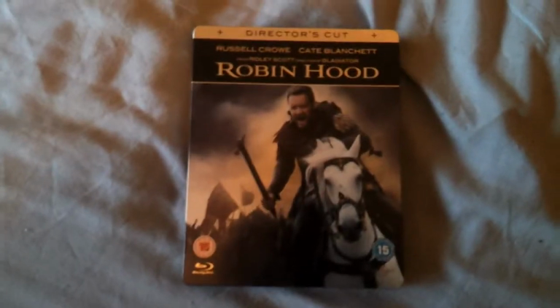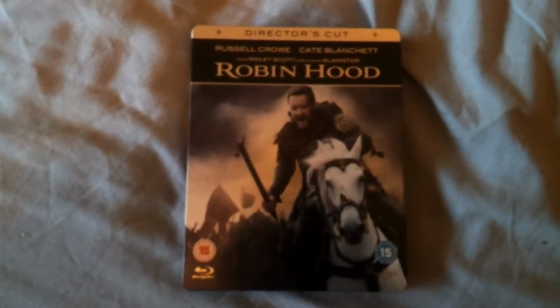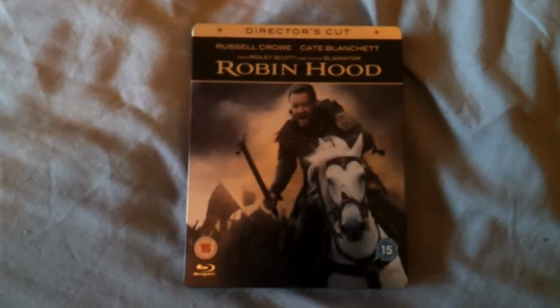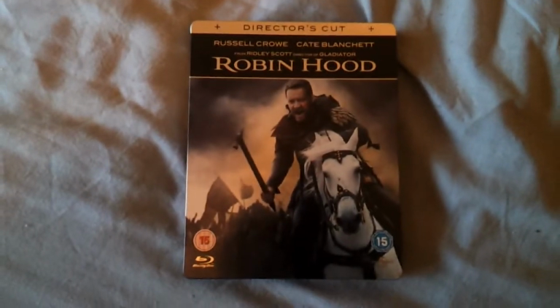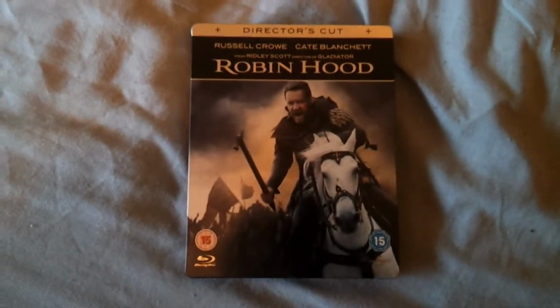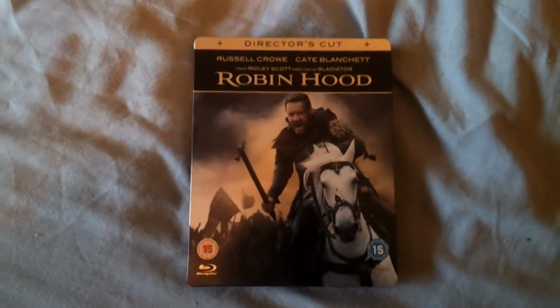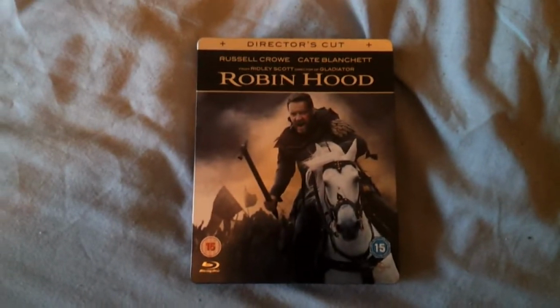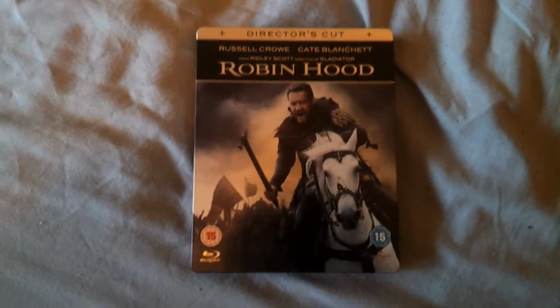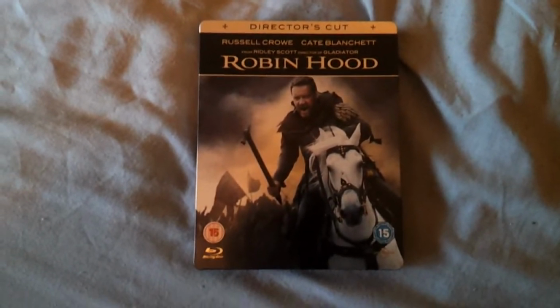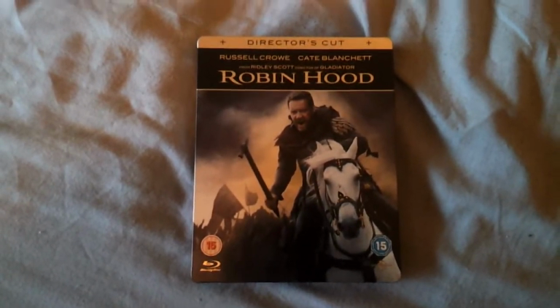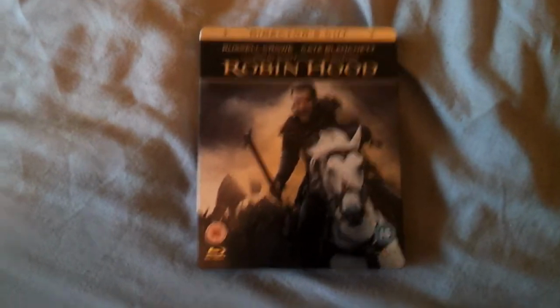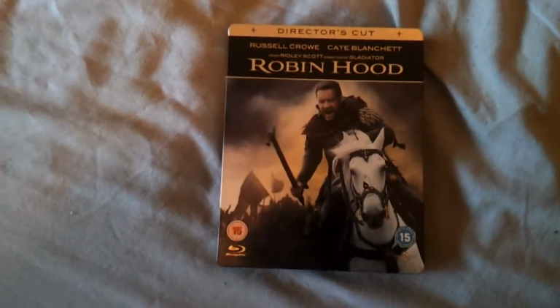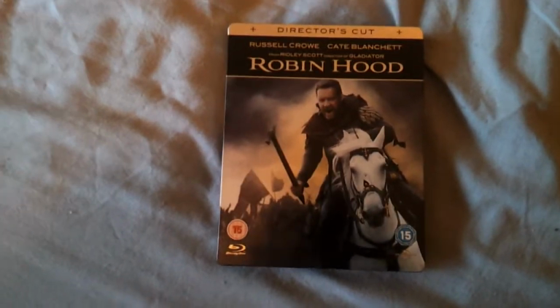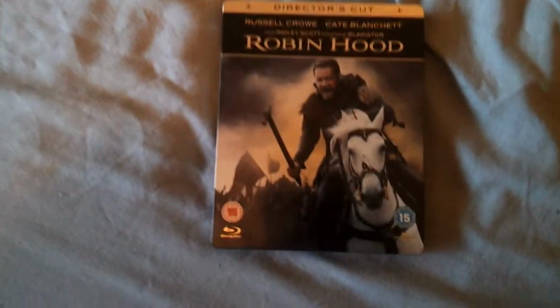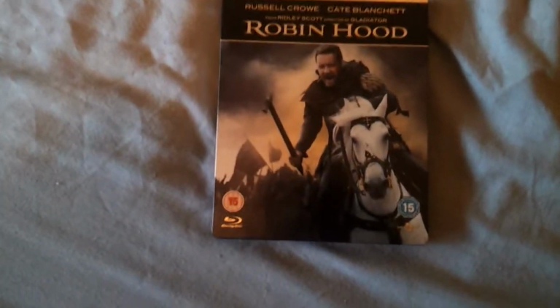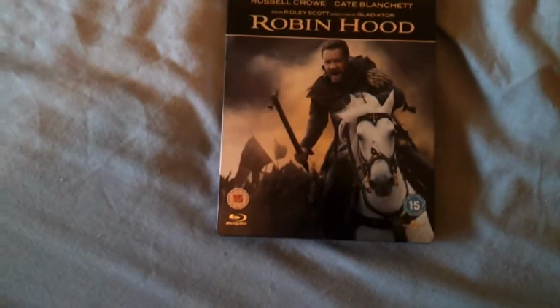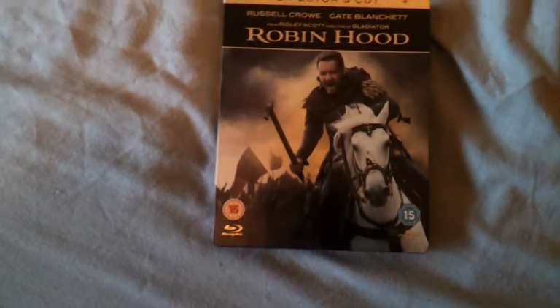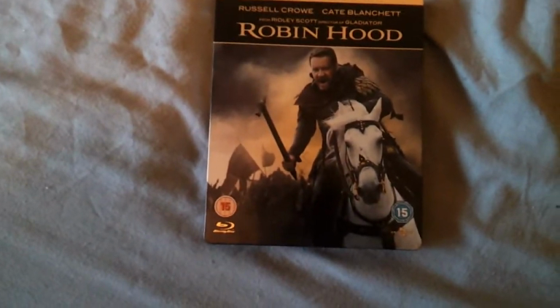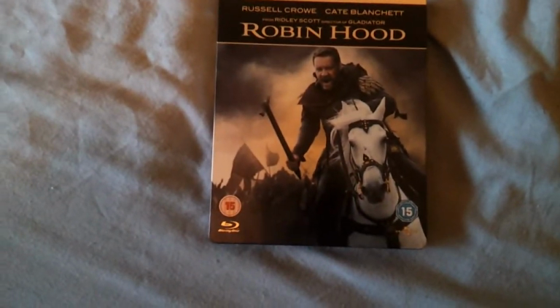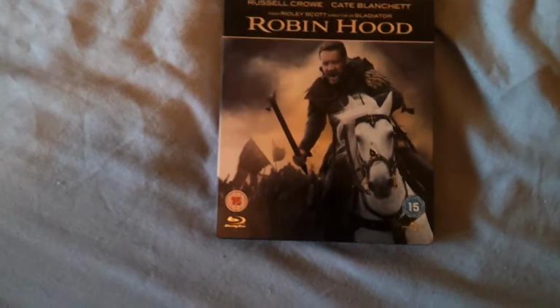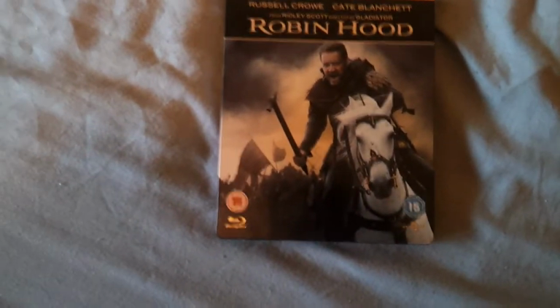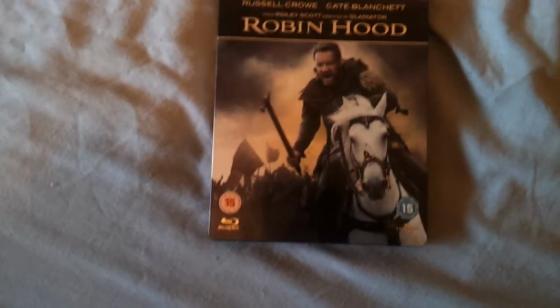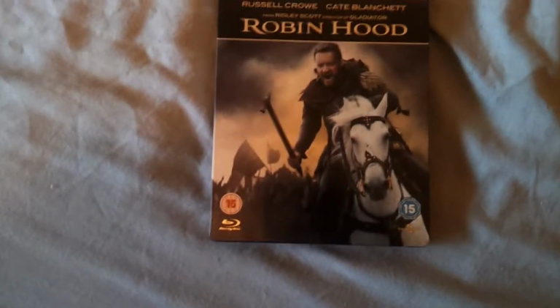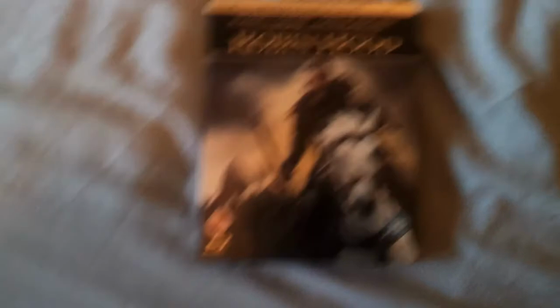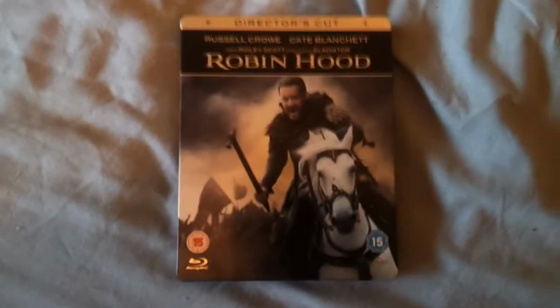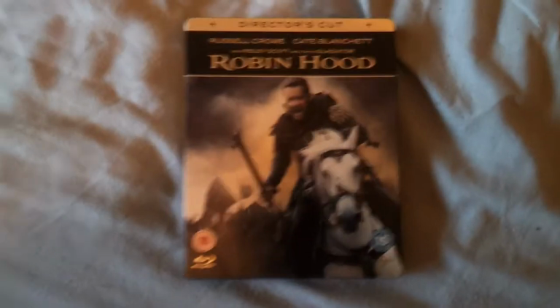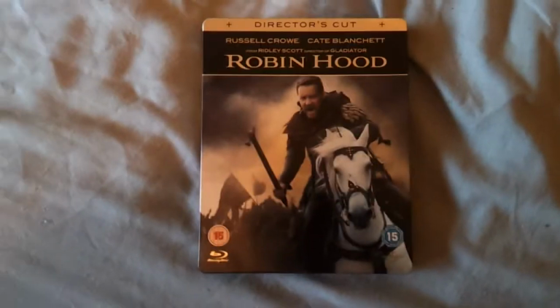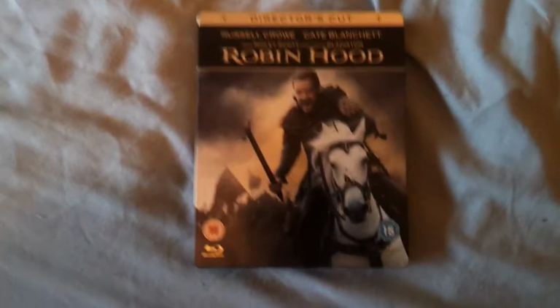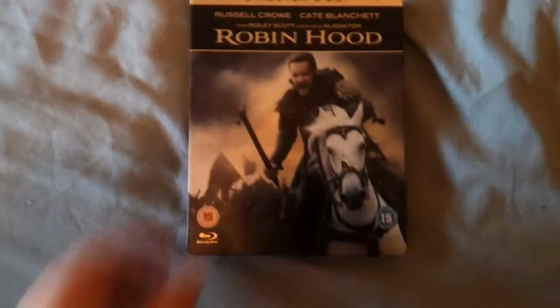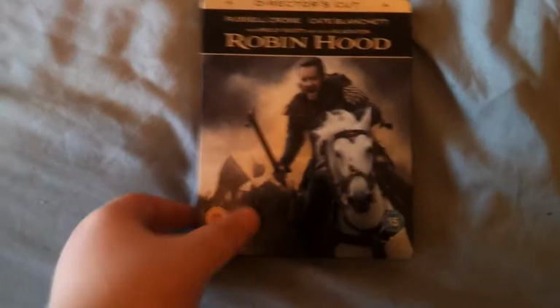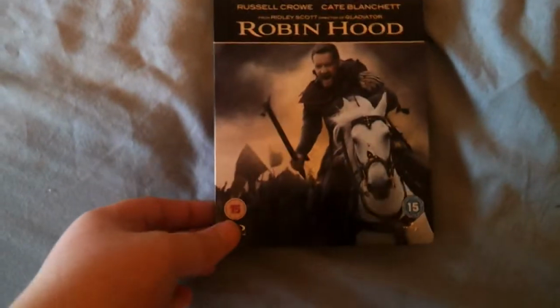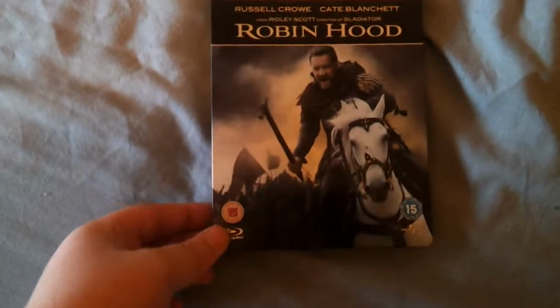Hello, this is Unboxed New Boxful here with an unboxing video of Robin Hood Steelbook.